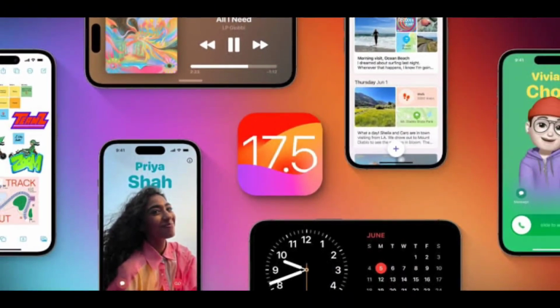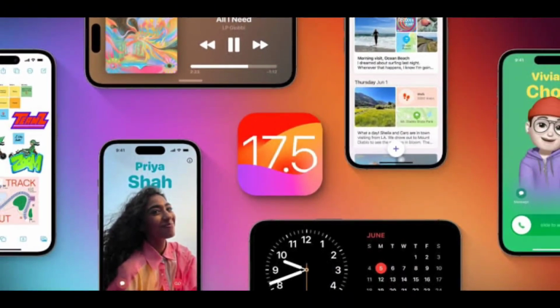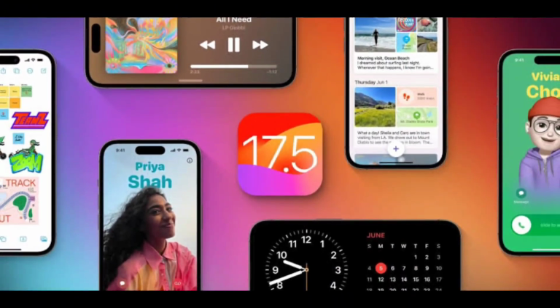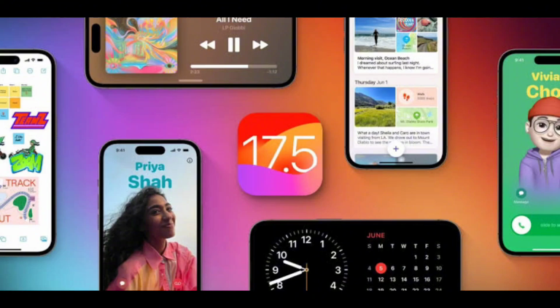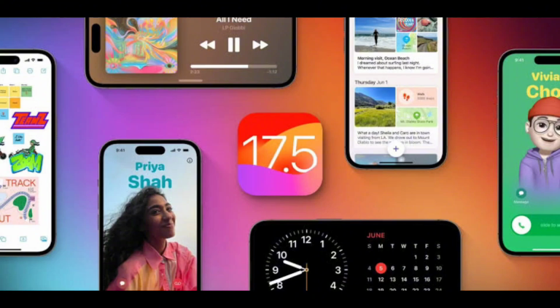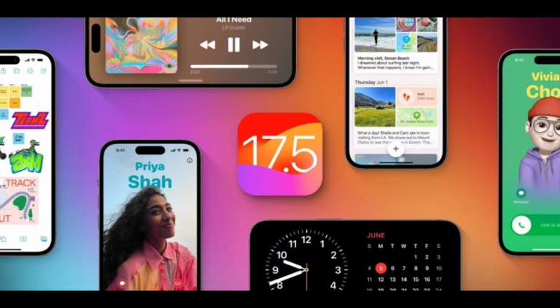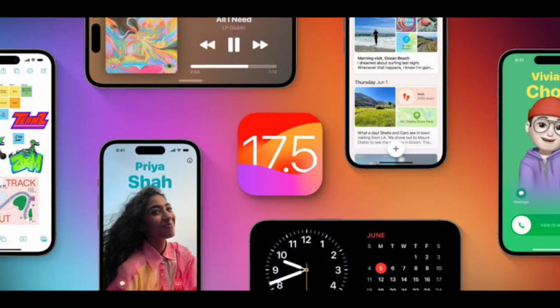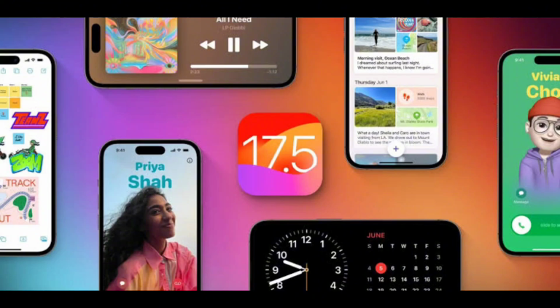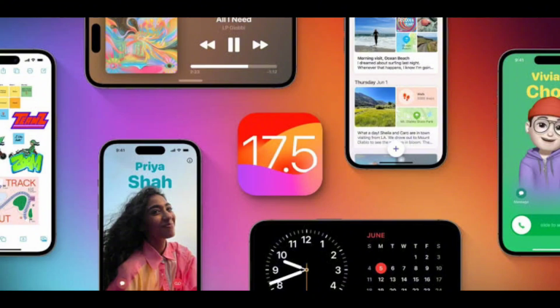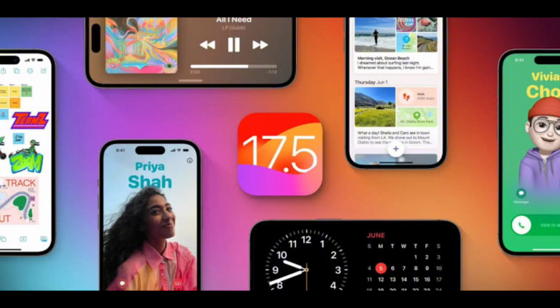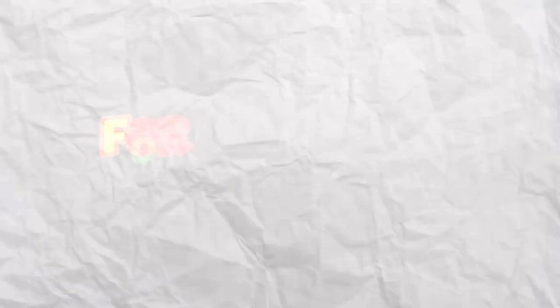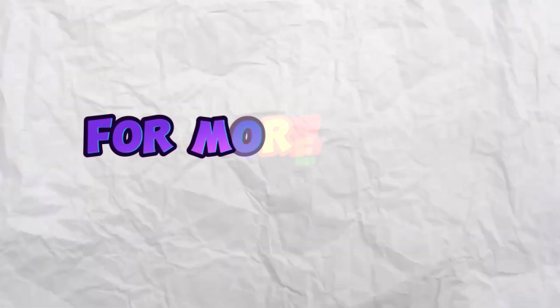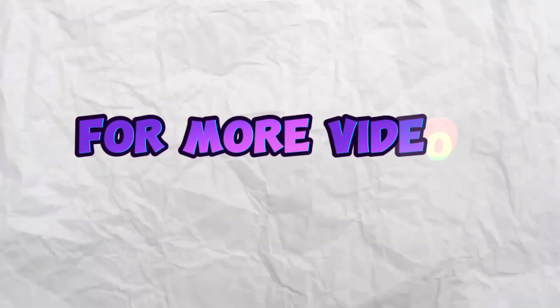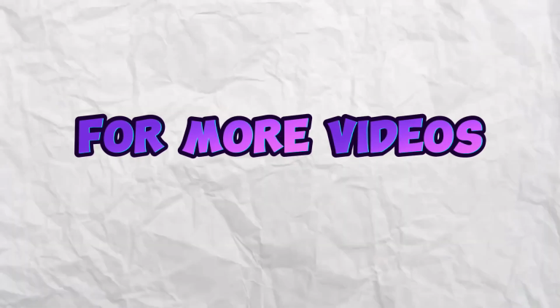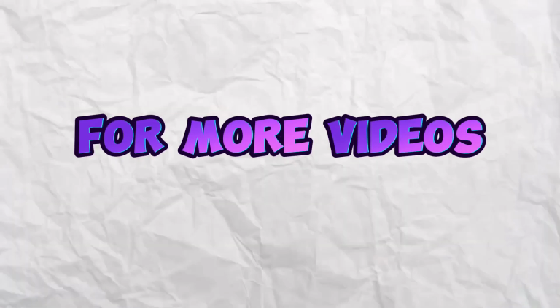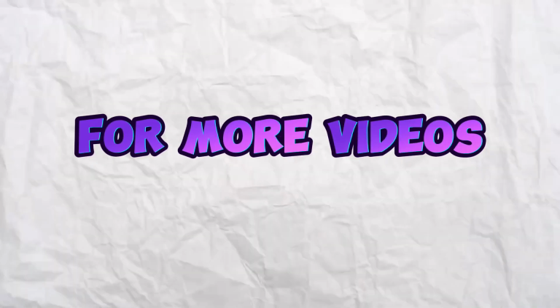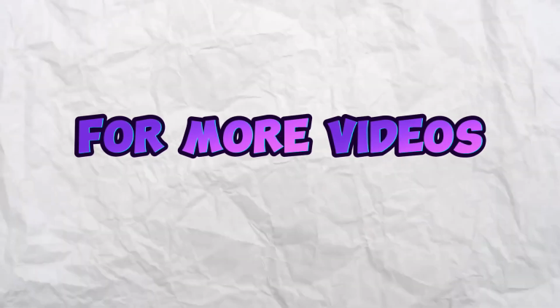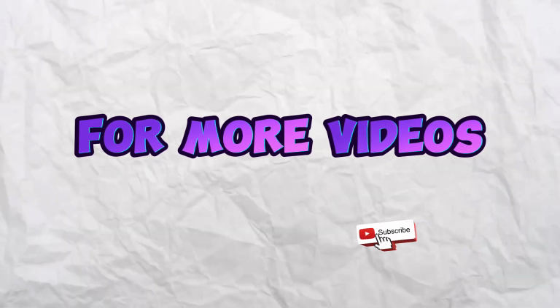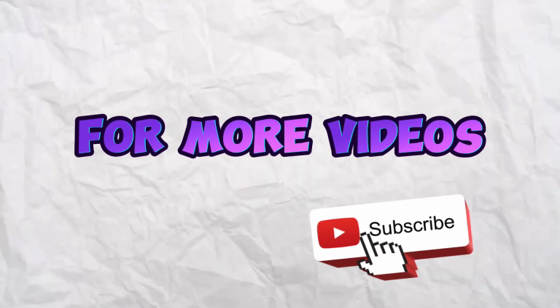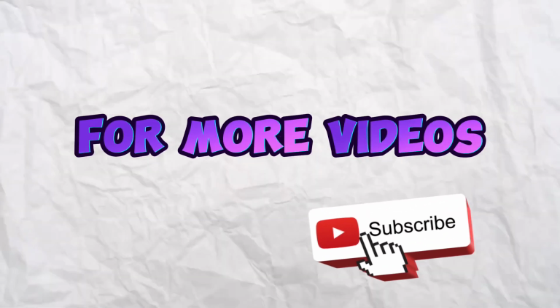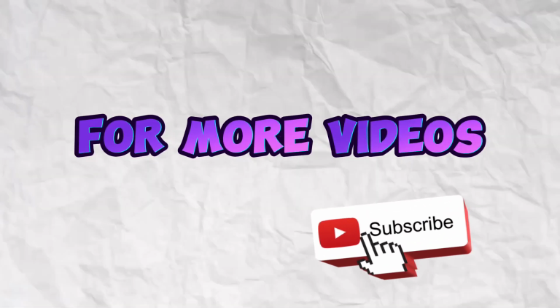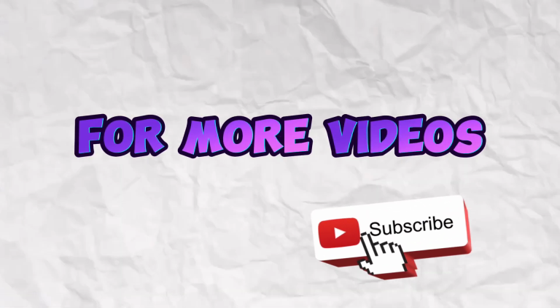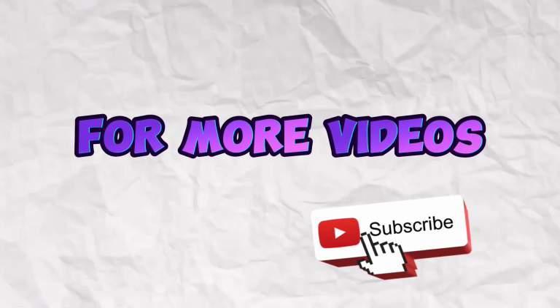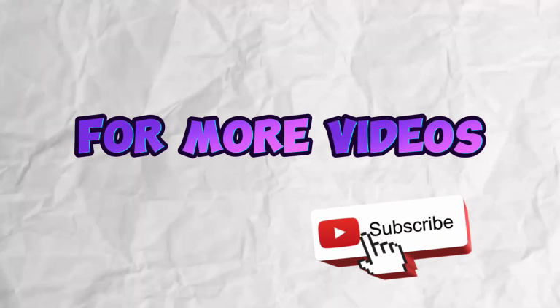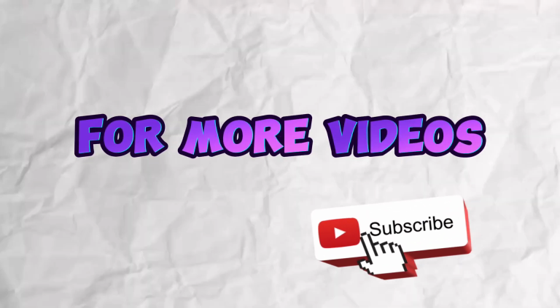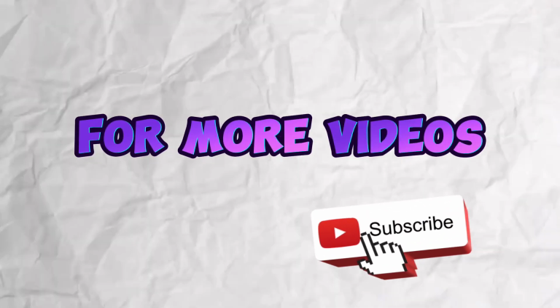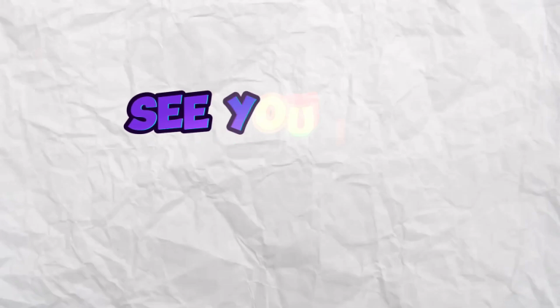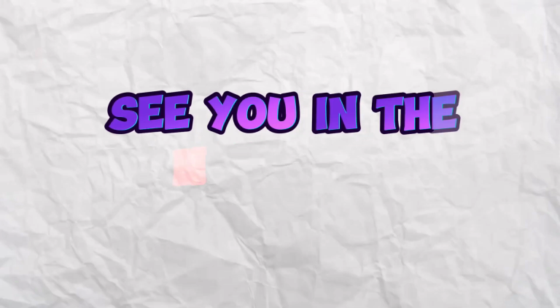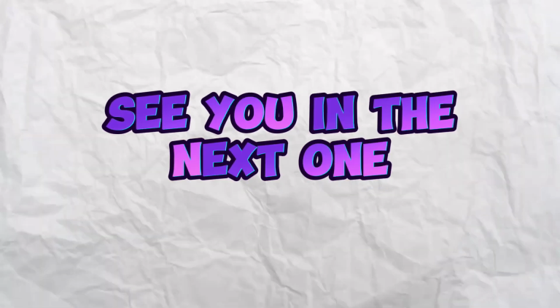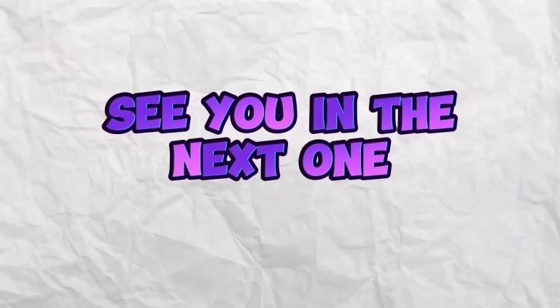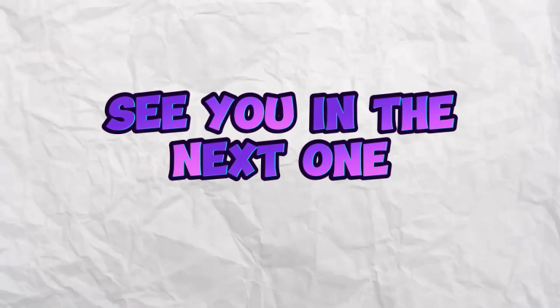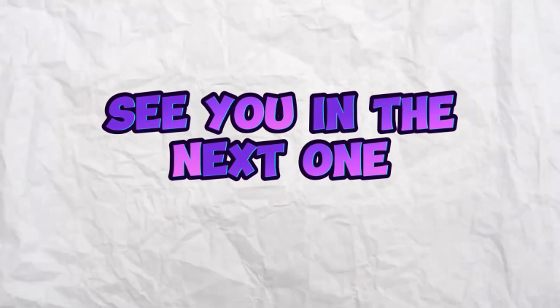So these are the iOS 17.5 Beta 4 features. For more videos like this, subscribe to 99 Reviews and I will see you in the next one.